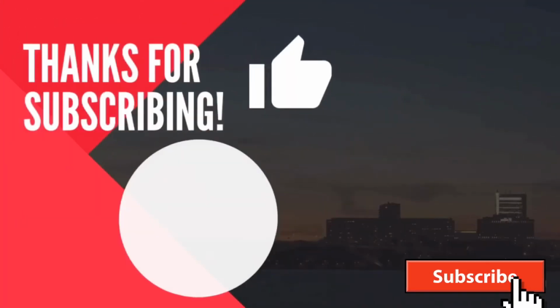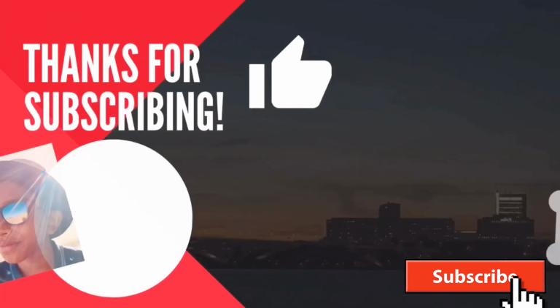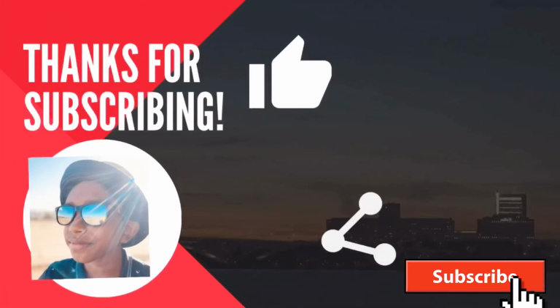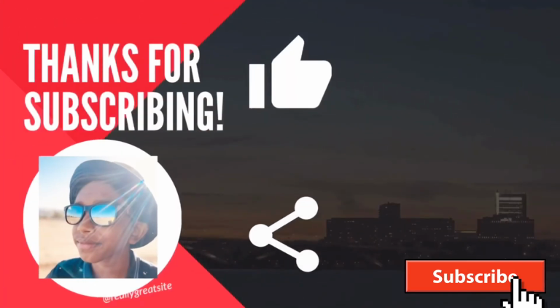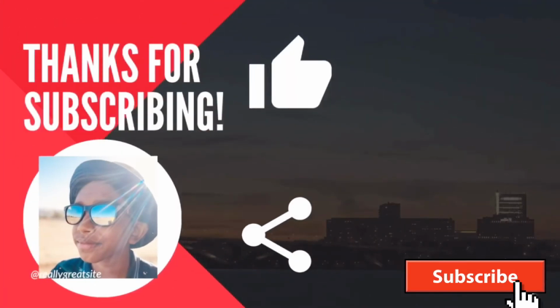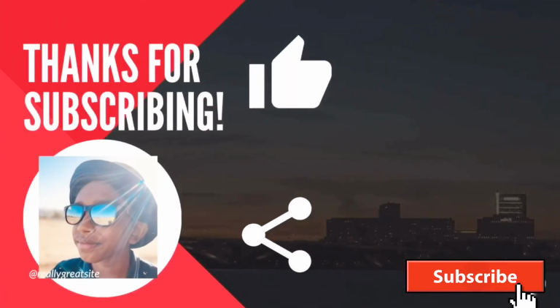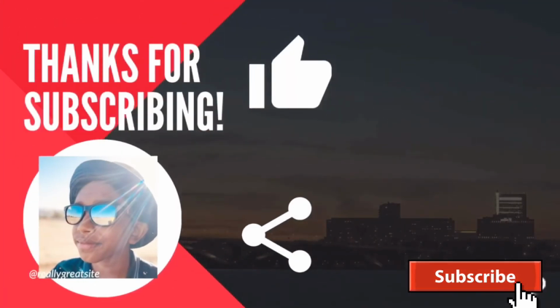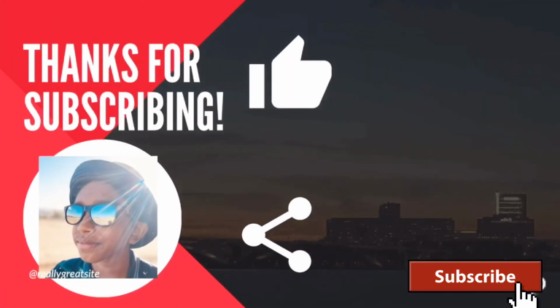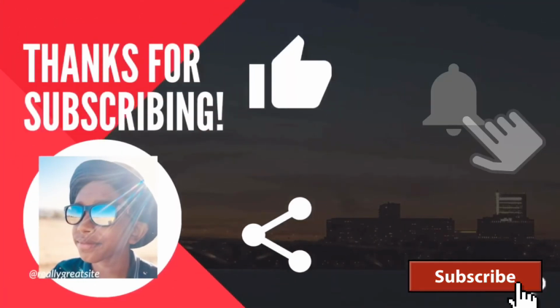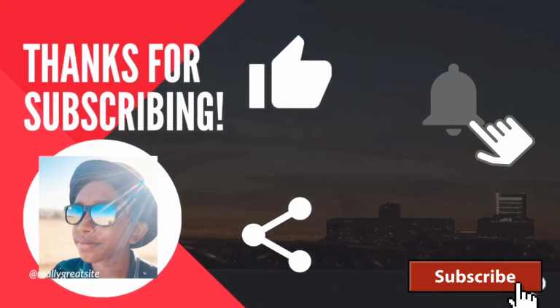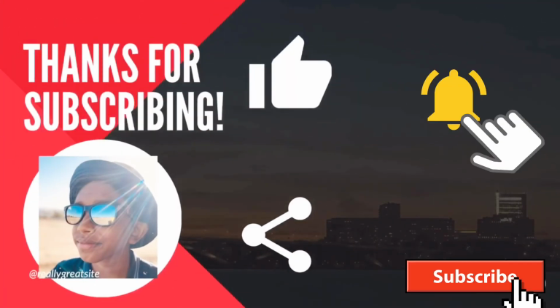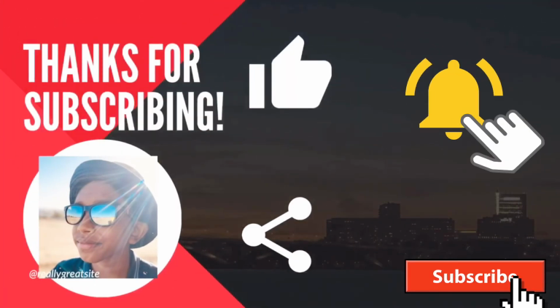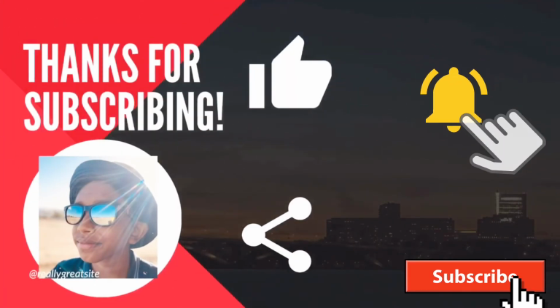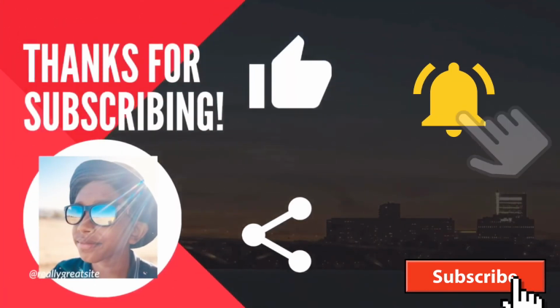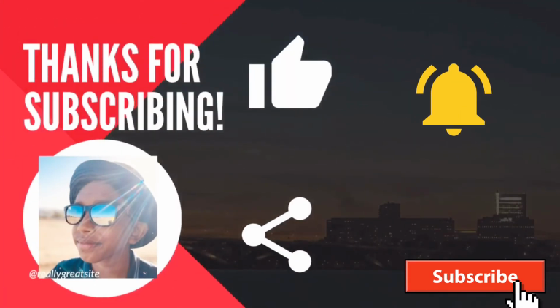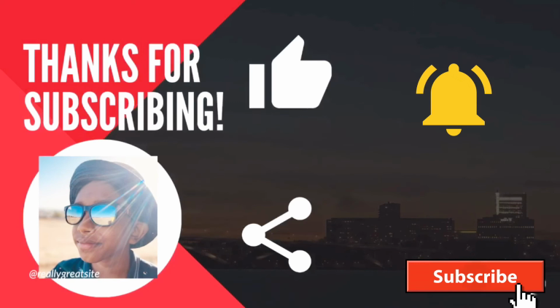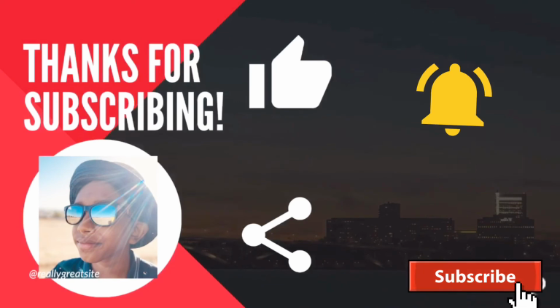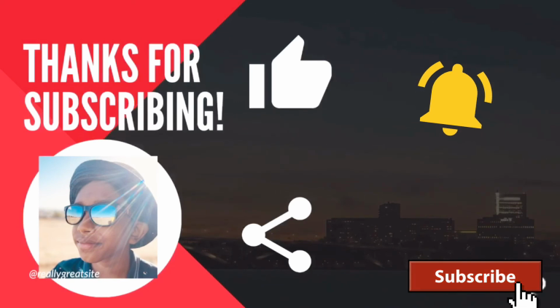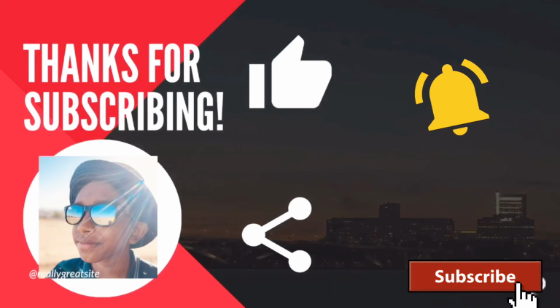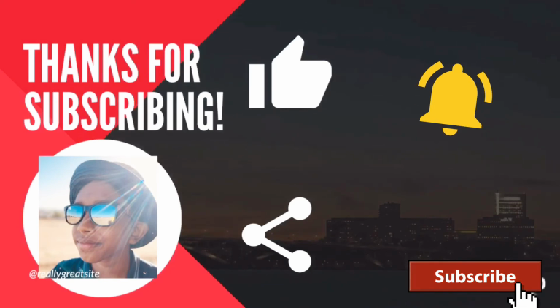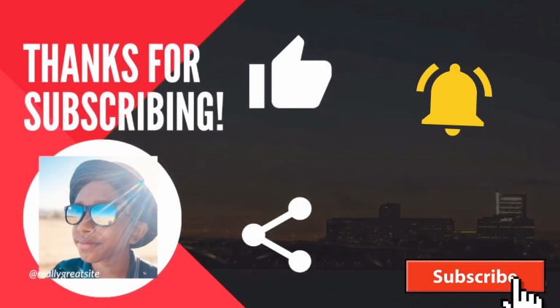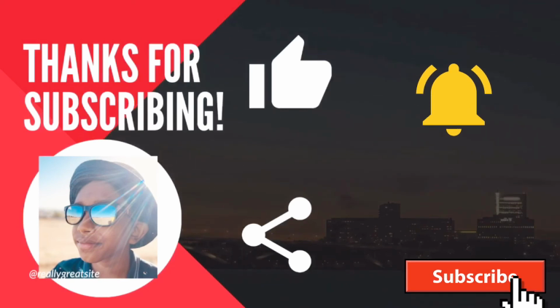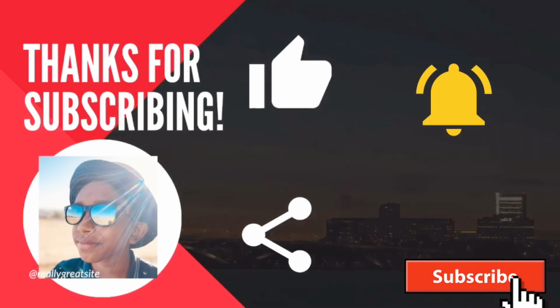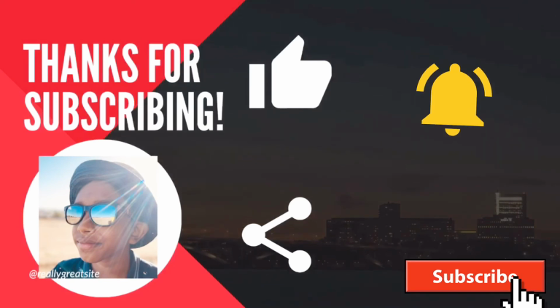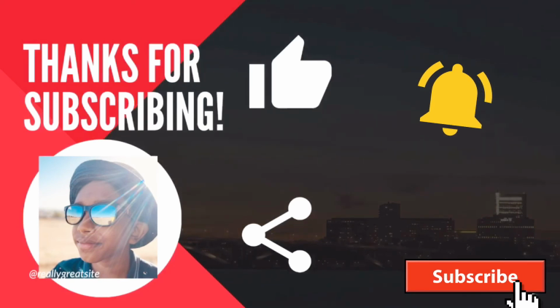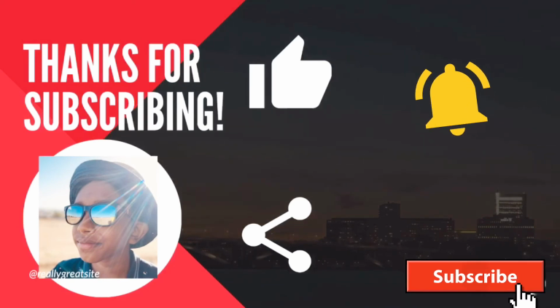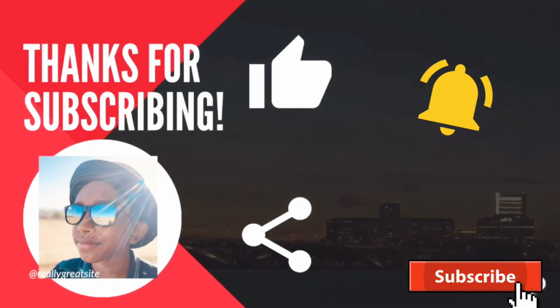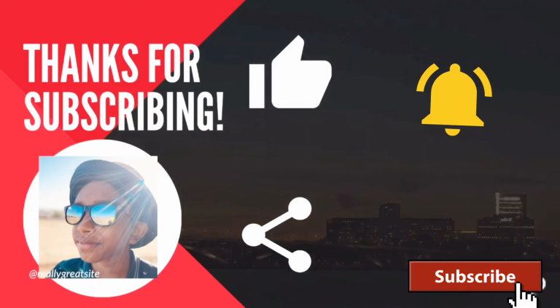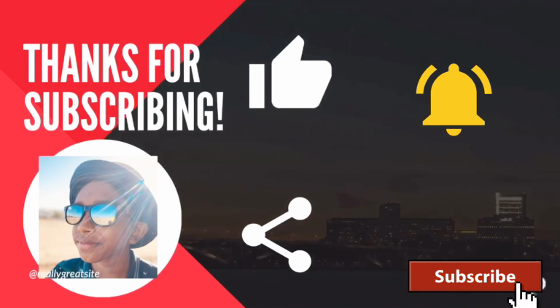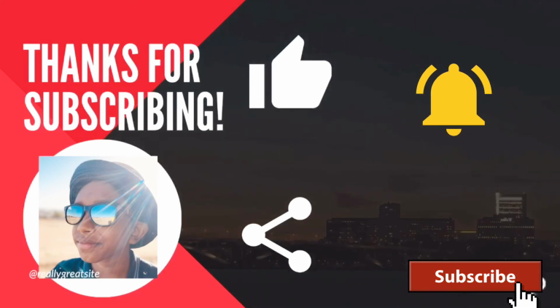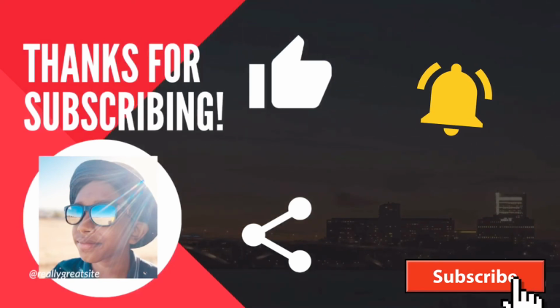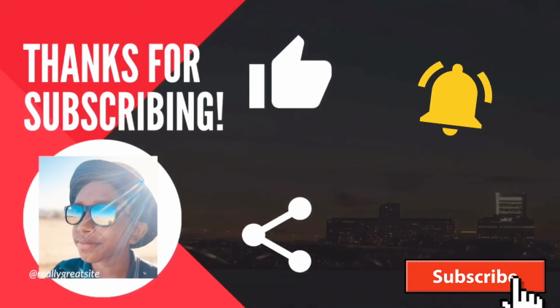Hope you enjoyed the video. Please subscribe to my channel, like and share. Thank you, bye.